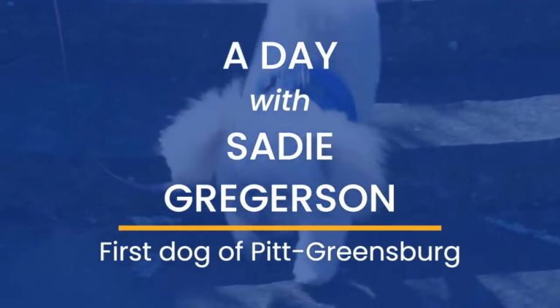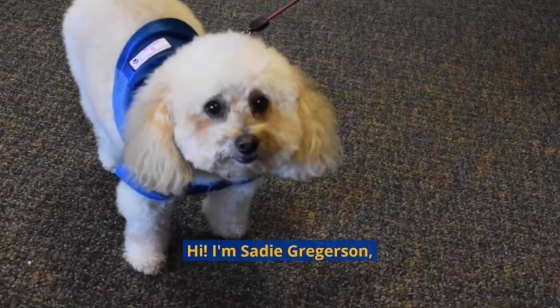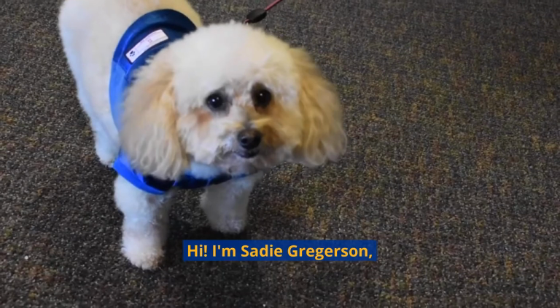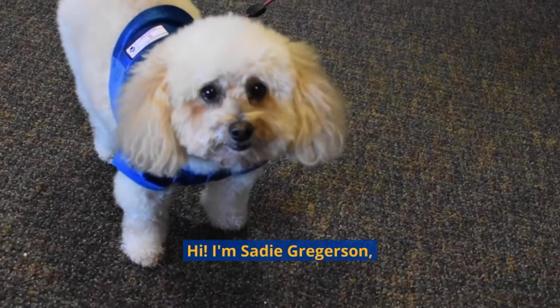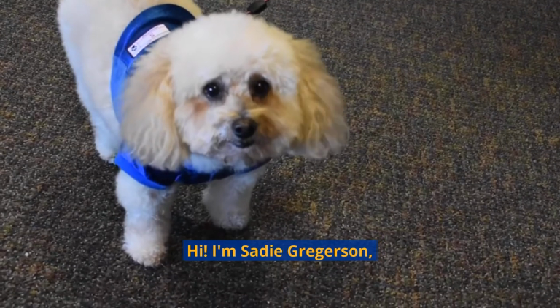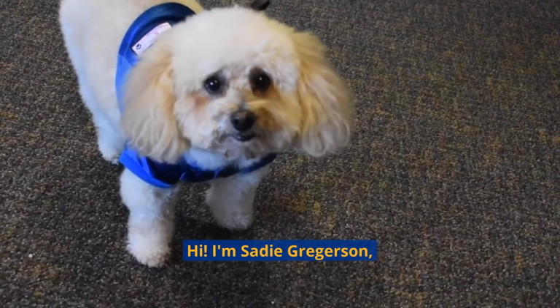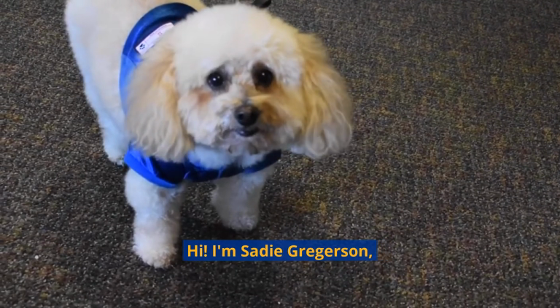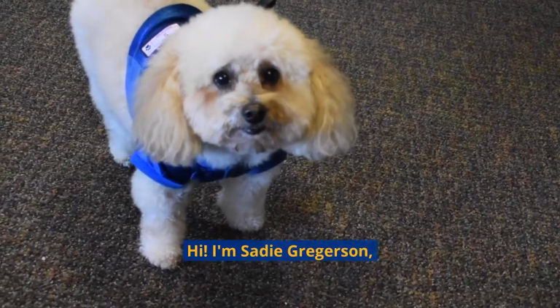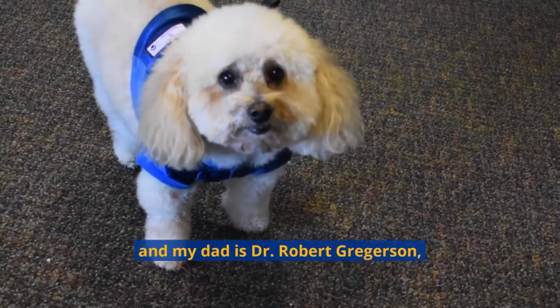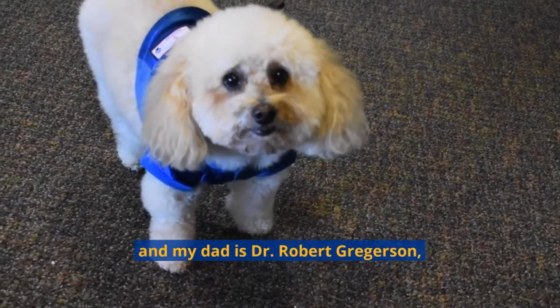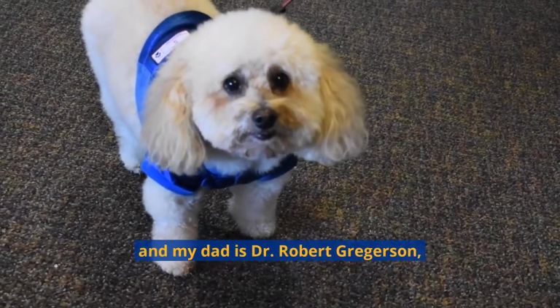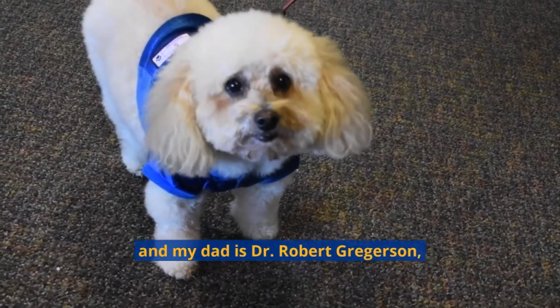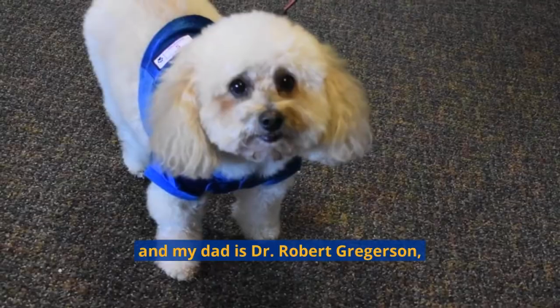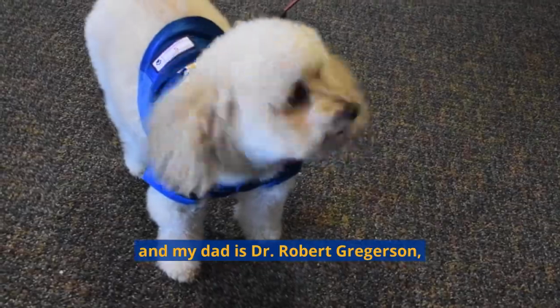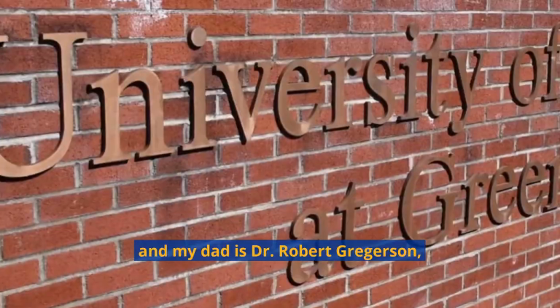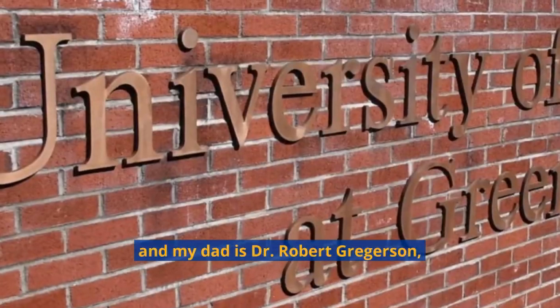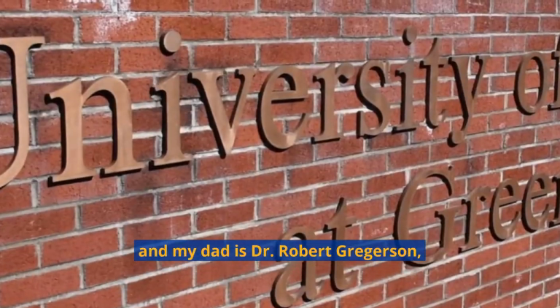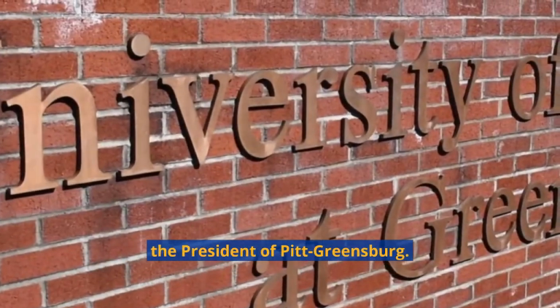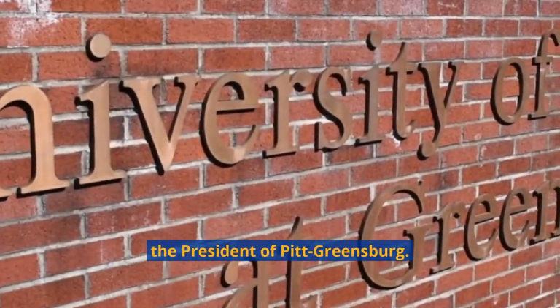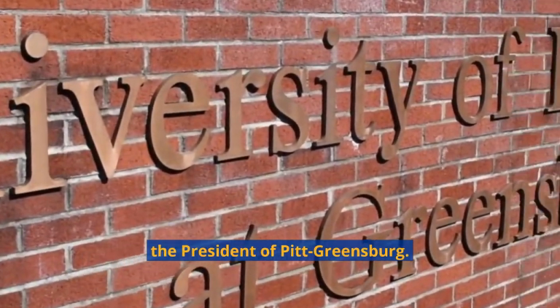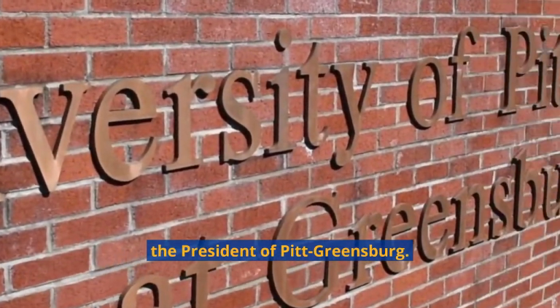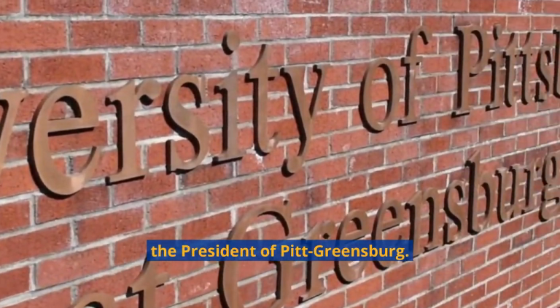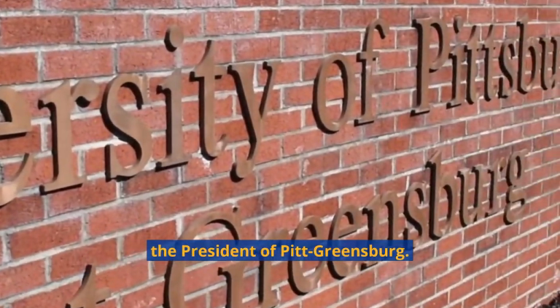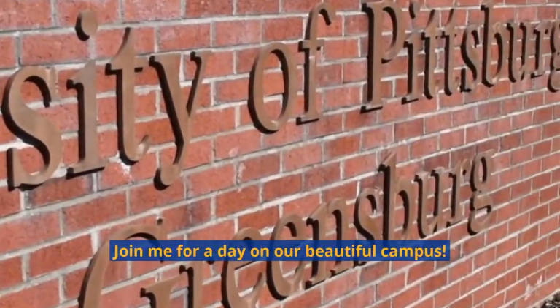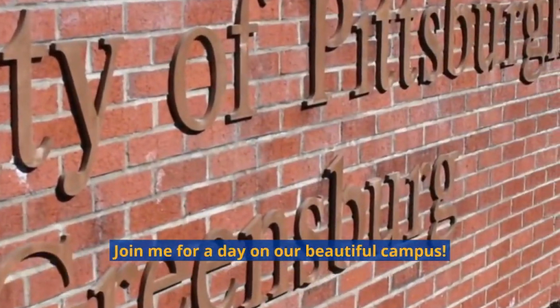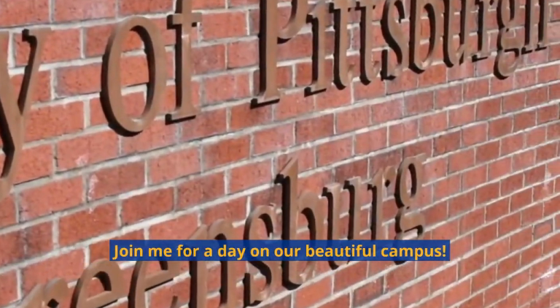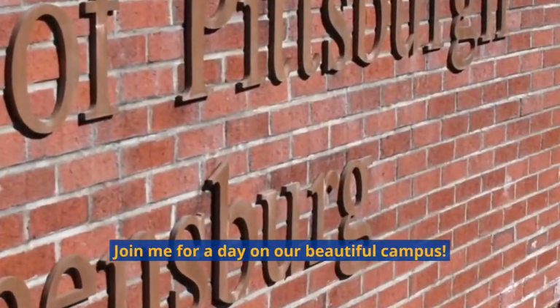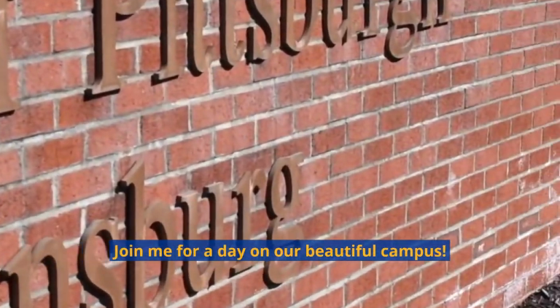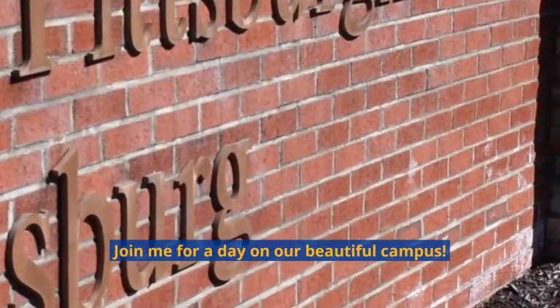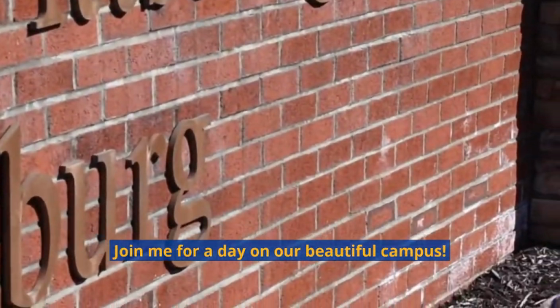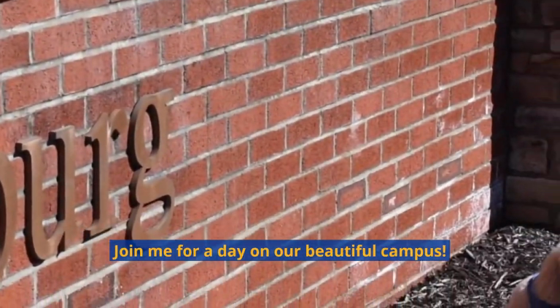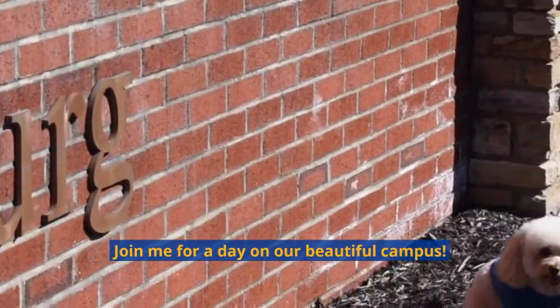Hi, I'm Sadie Gregerson and my dad is Dr. Robert Gregerson, the president of Pitt-Greensburg. Join me for a day on our beautiful campus.